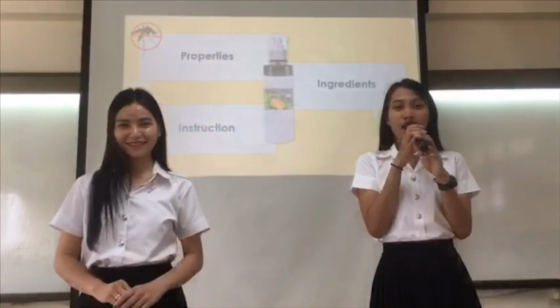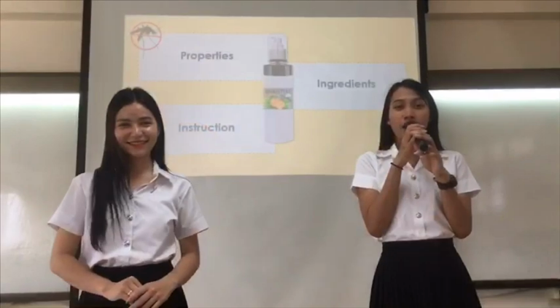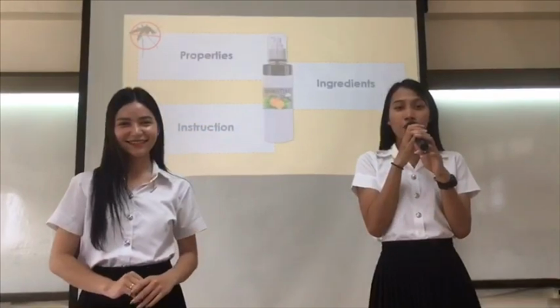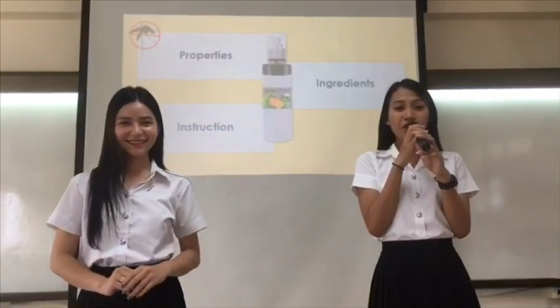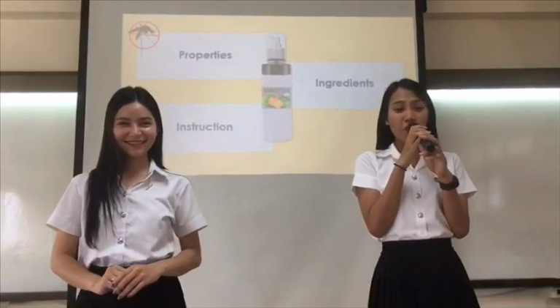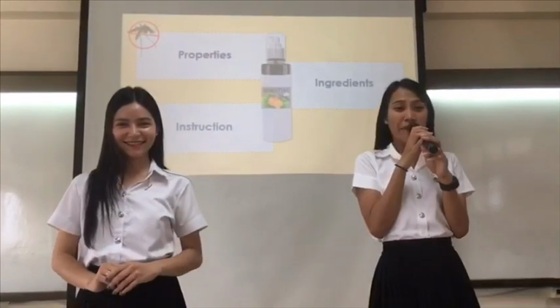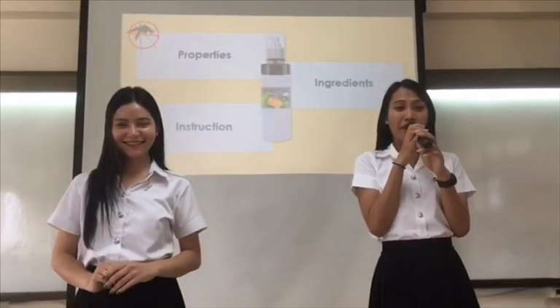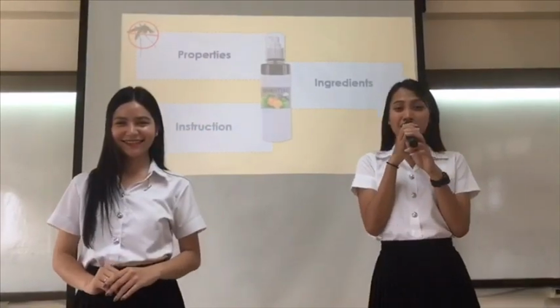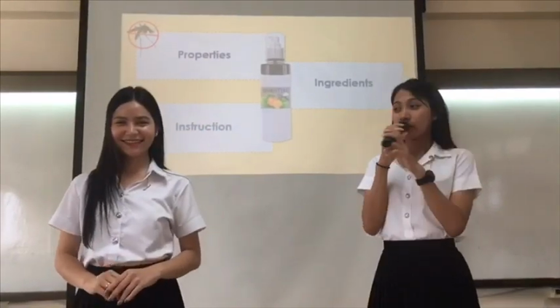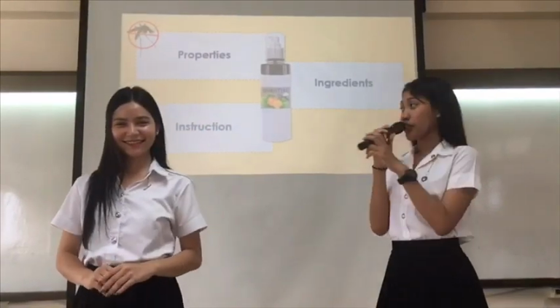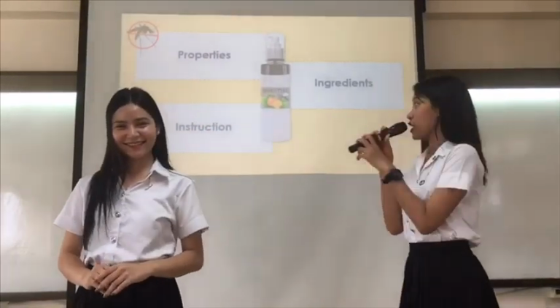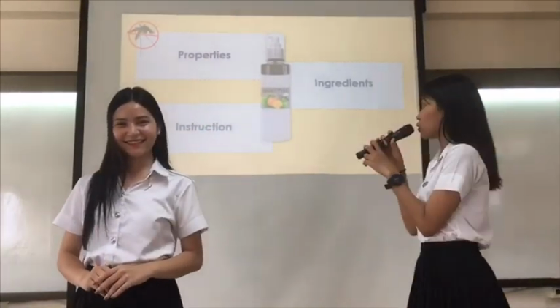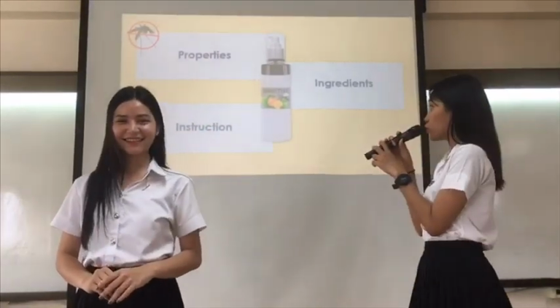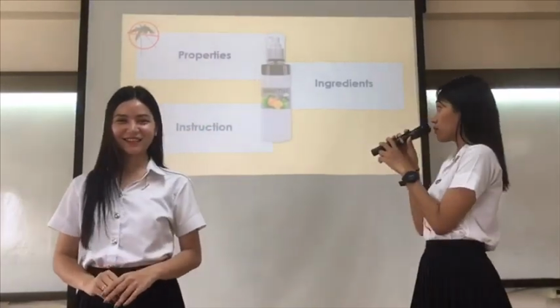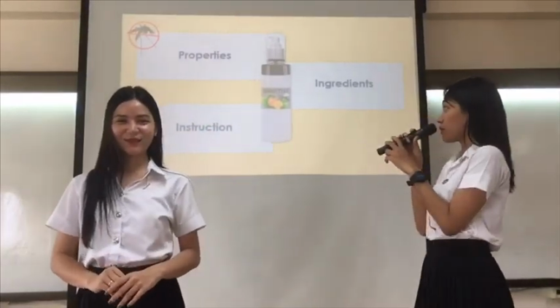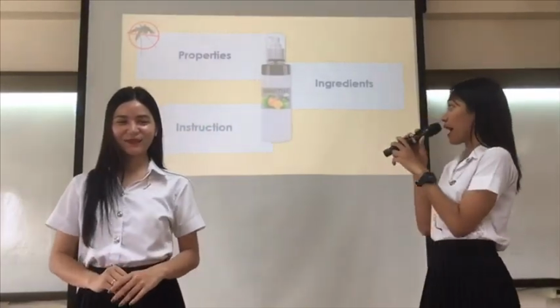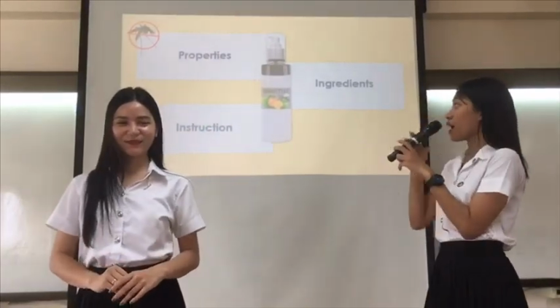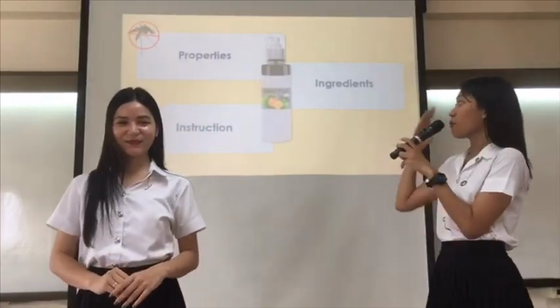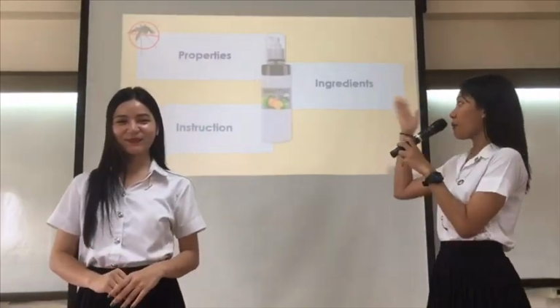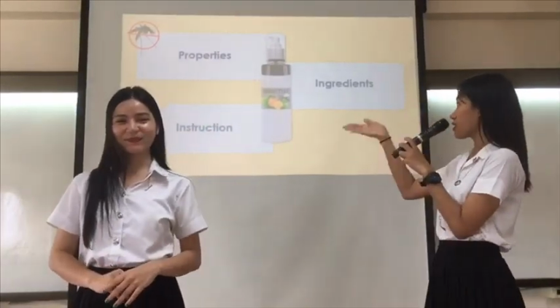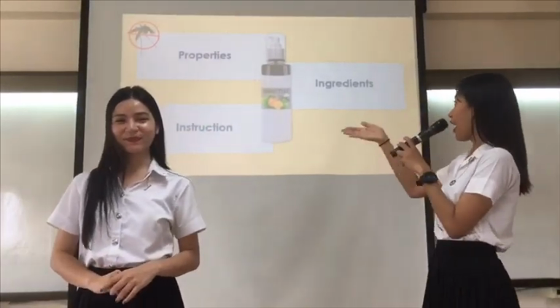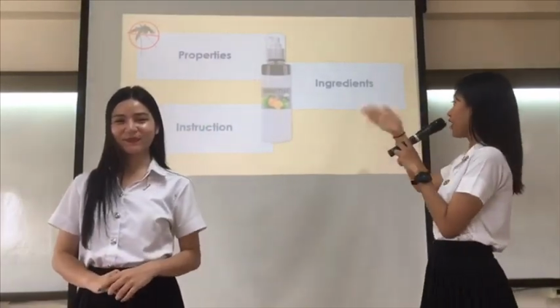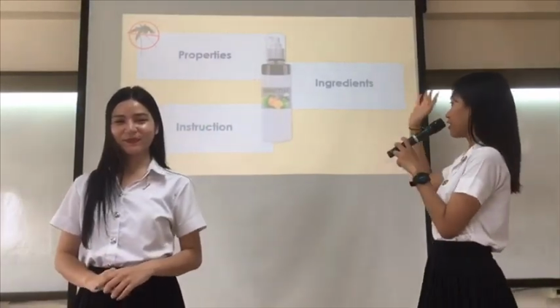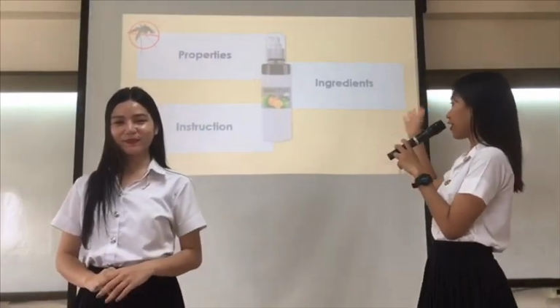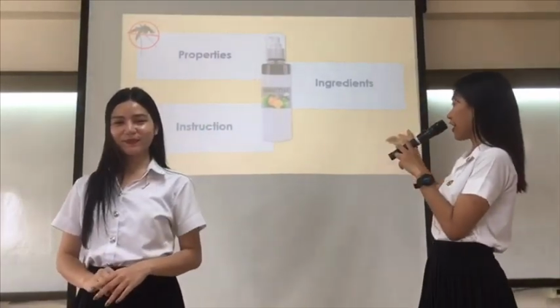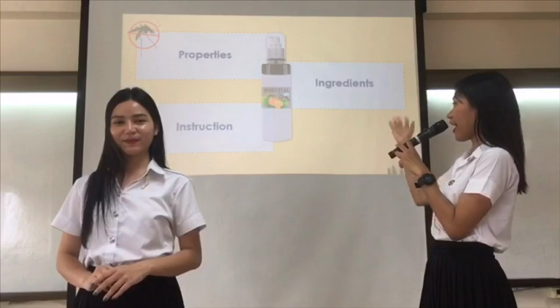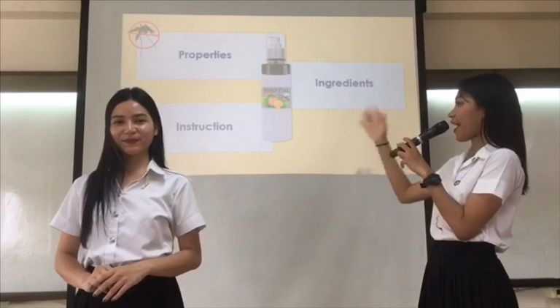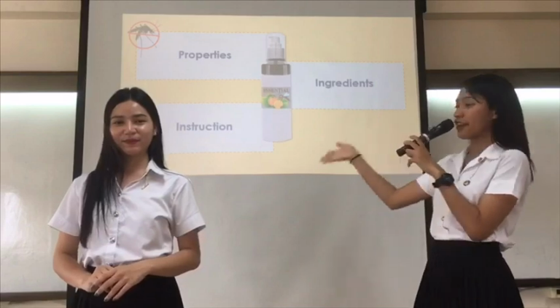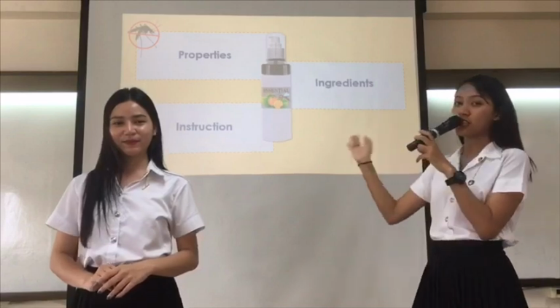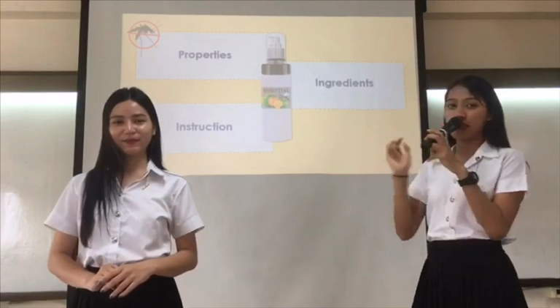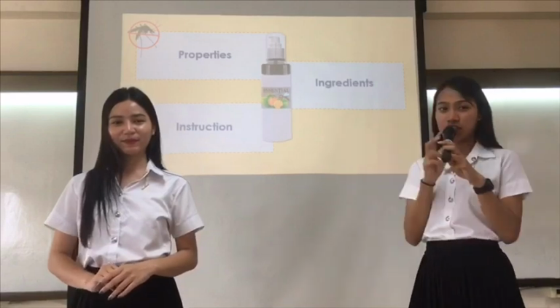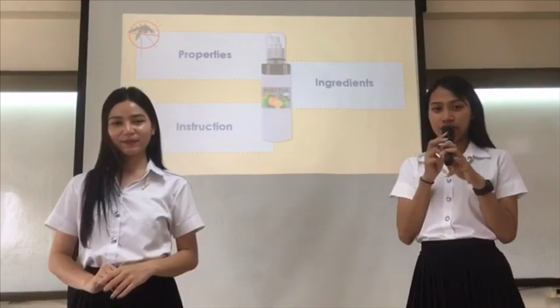We divide my presentation into three parts: Properties, Ingredients, and Instructions.